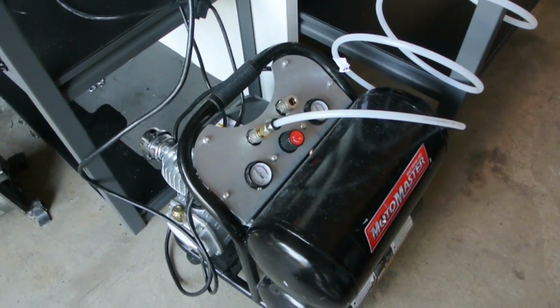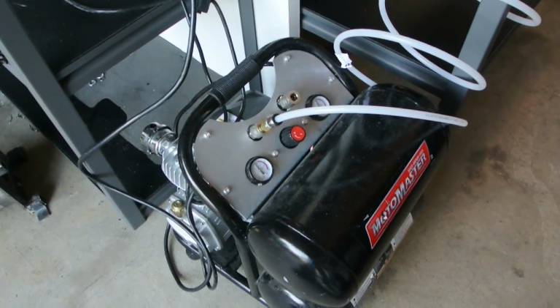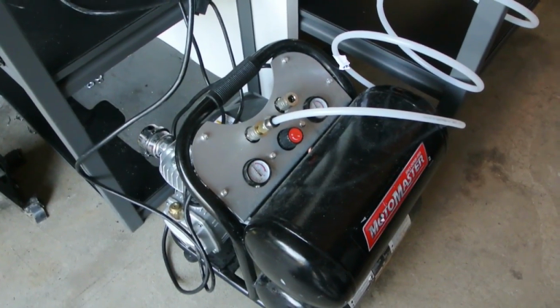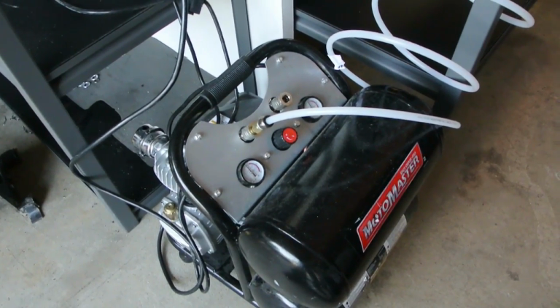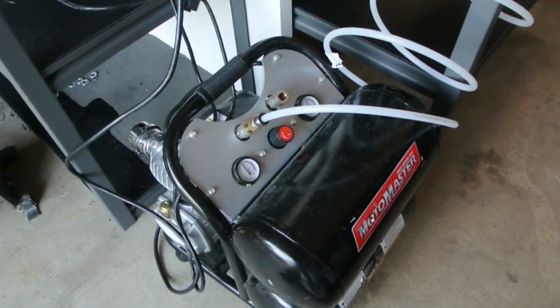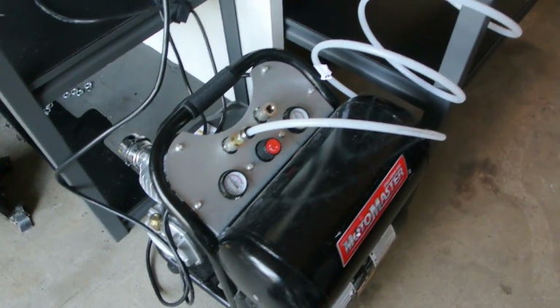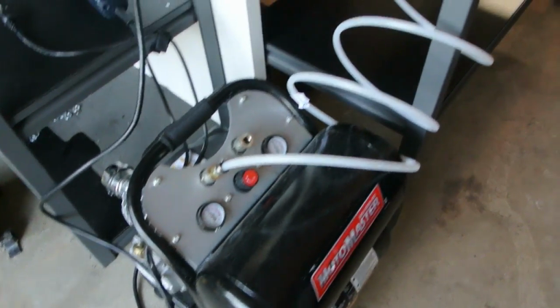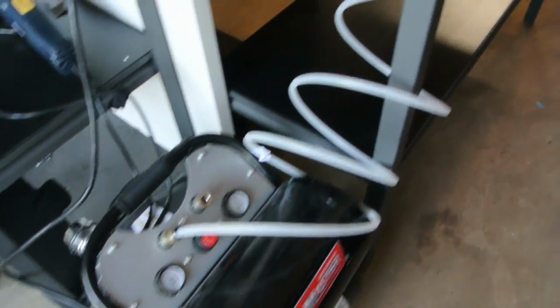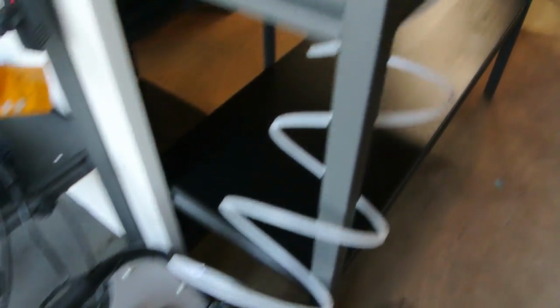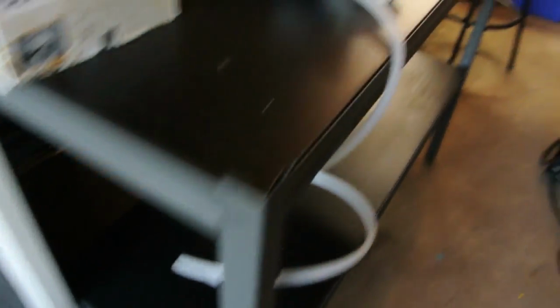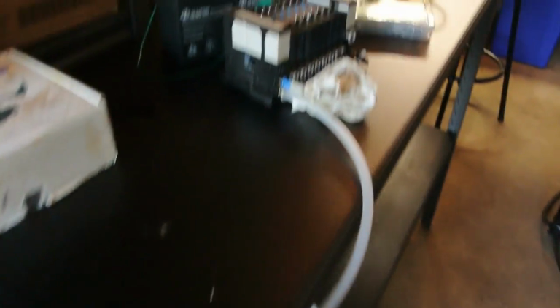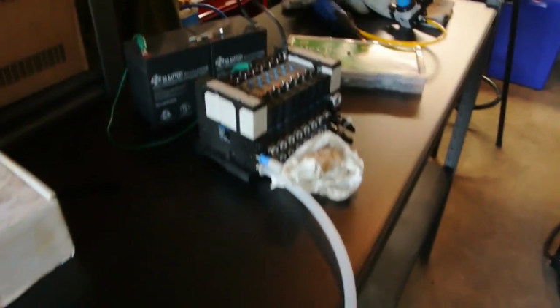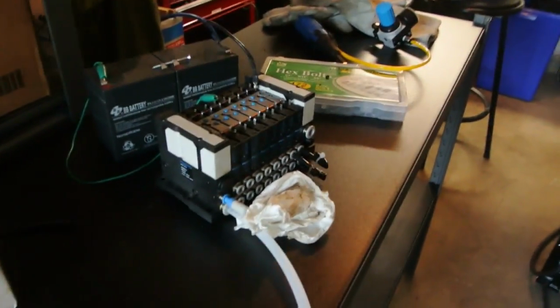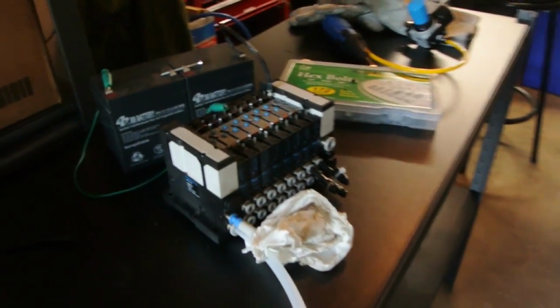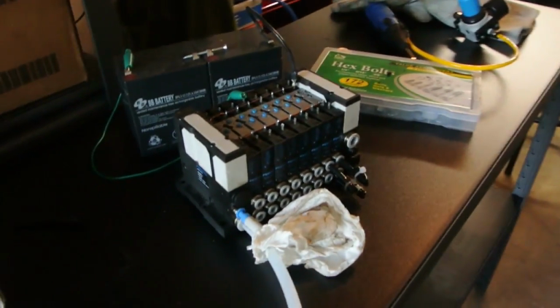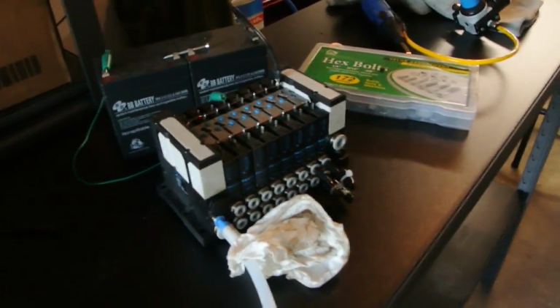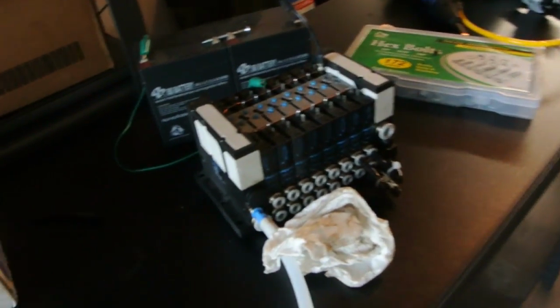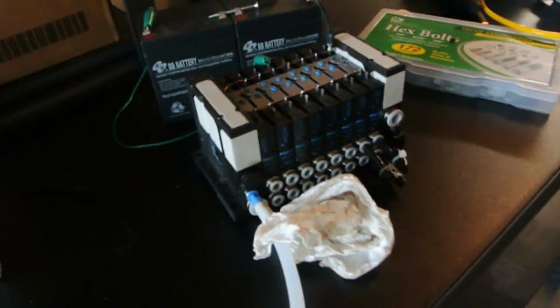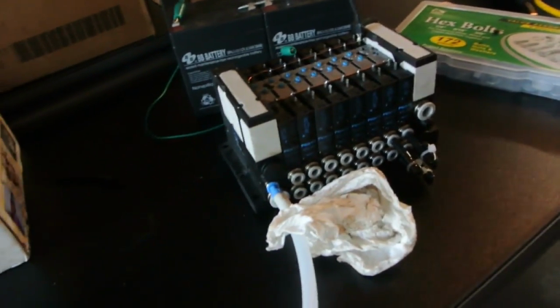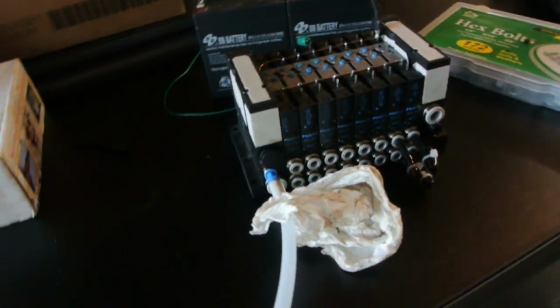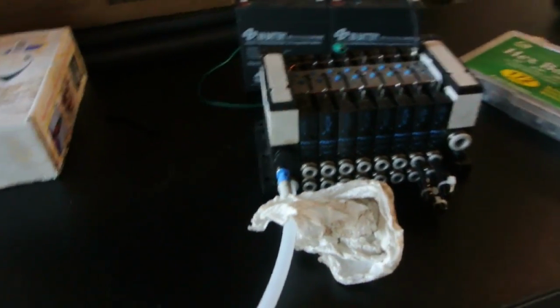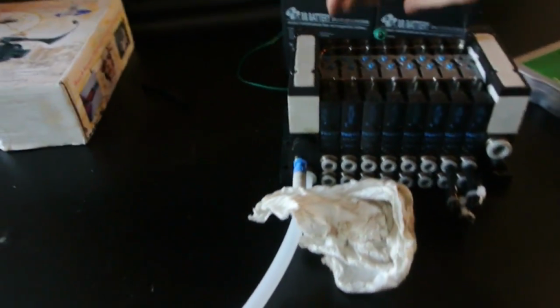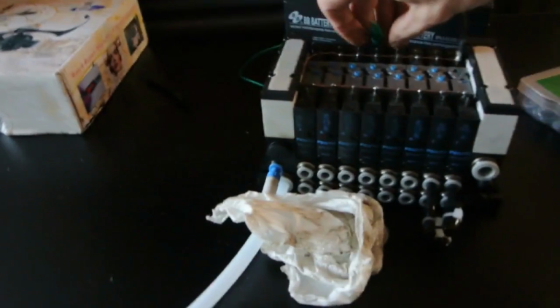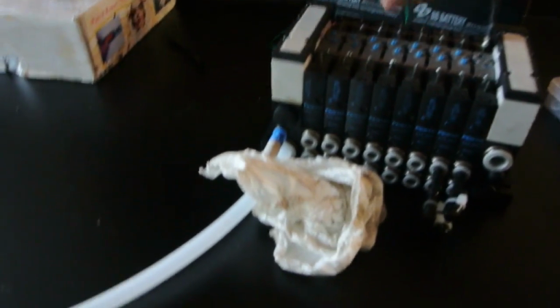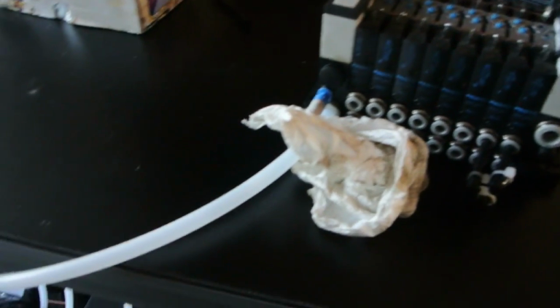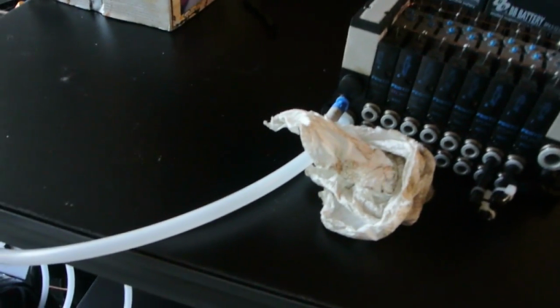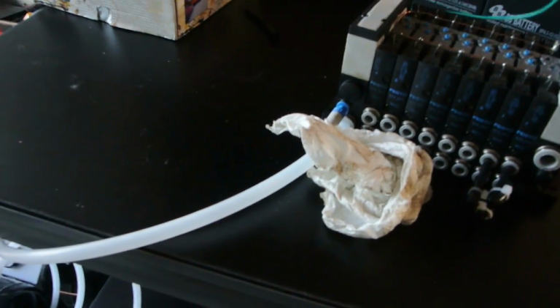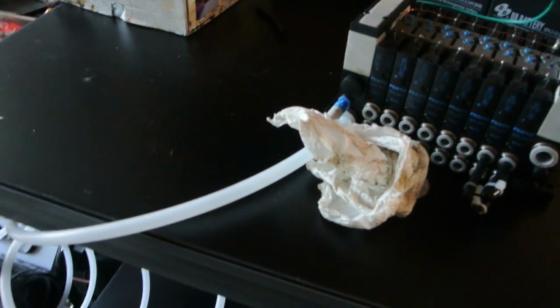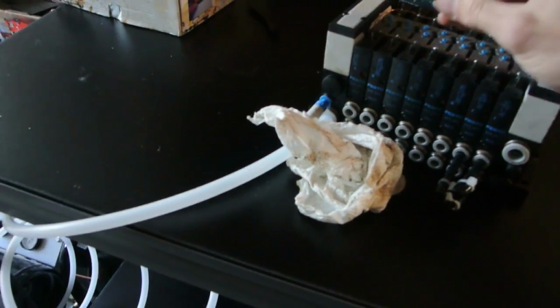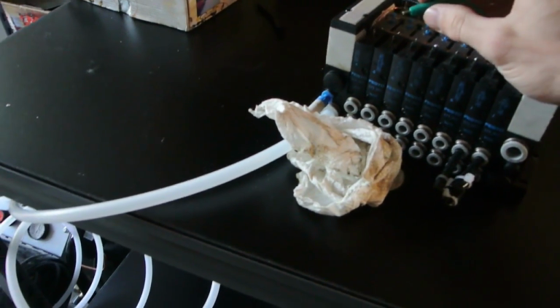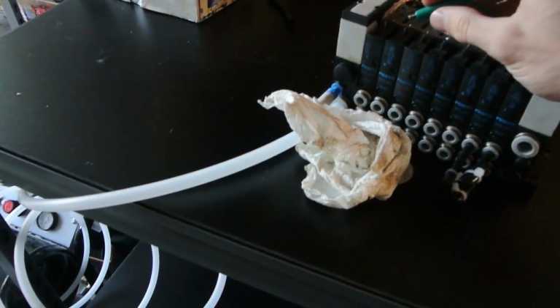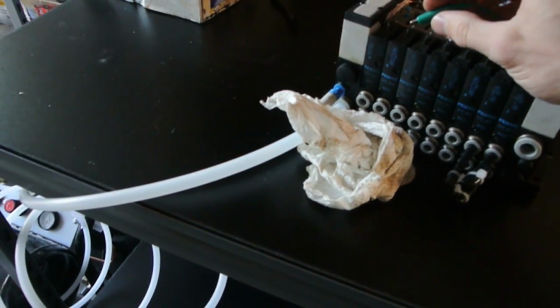We've got the compressor and the valve bank.